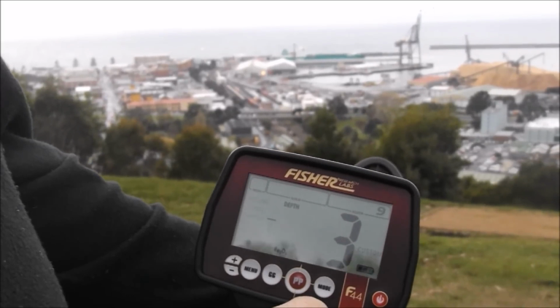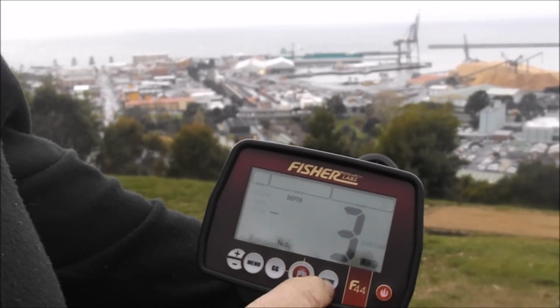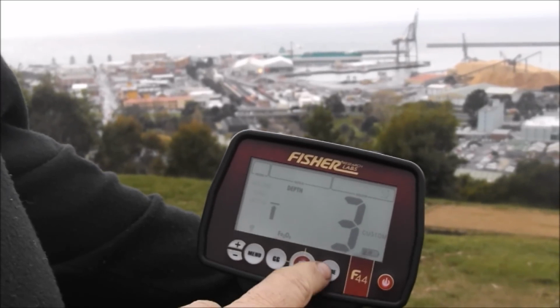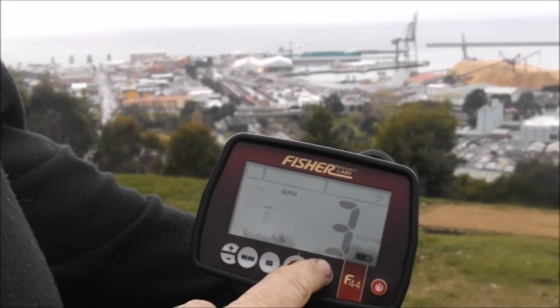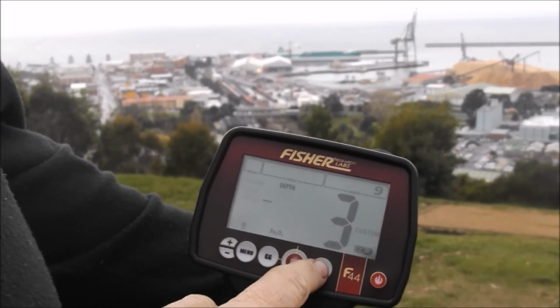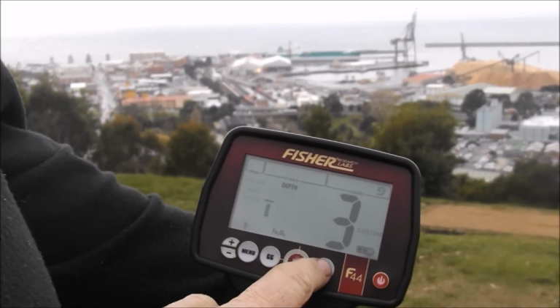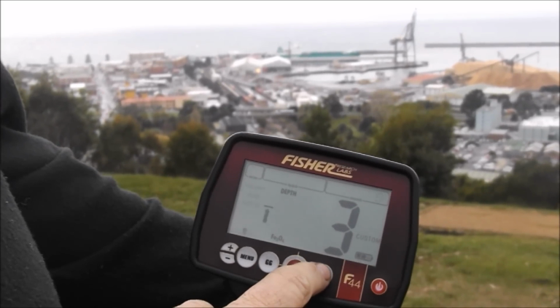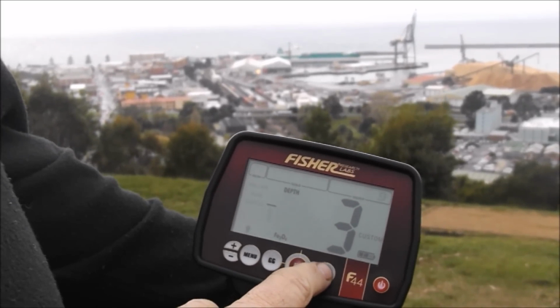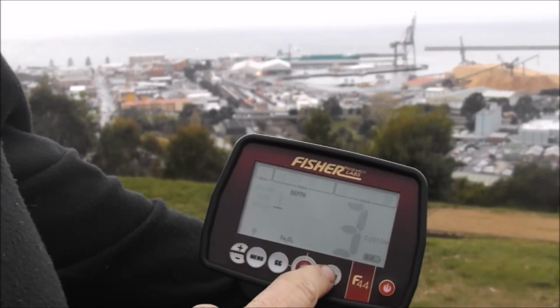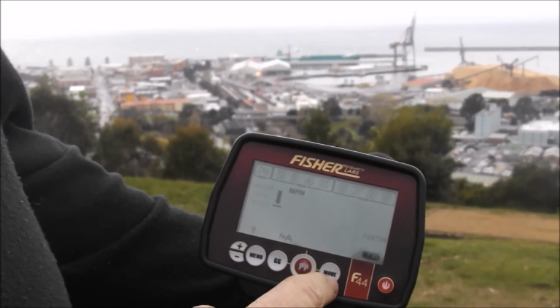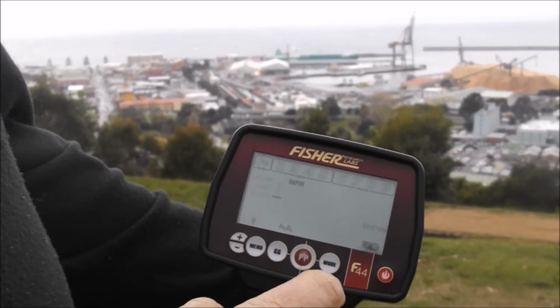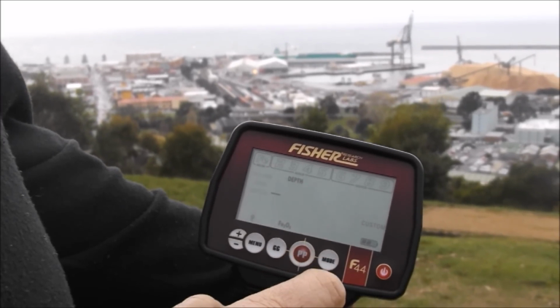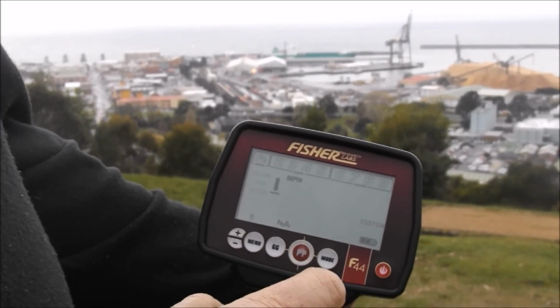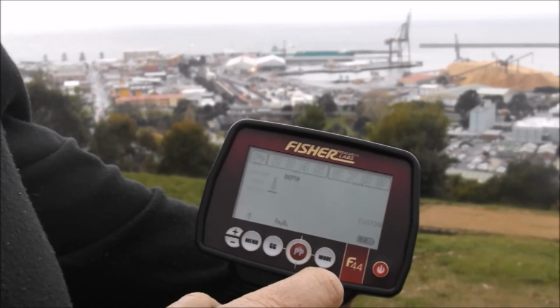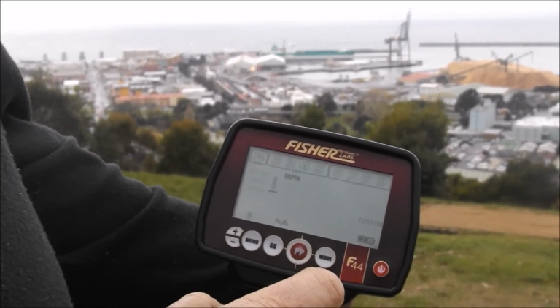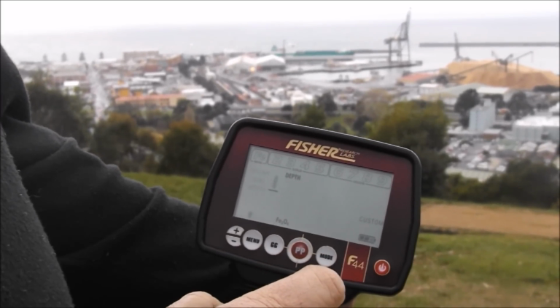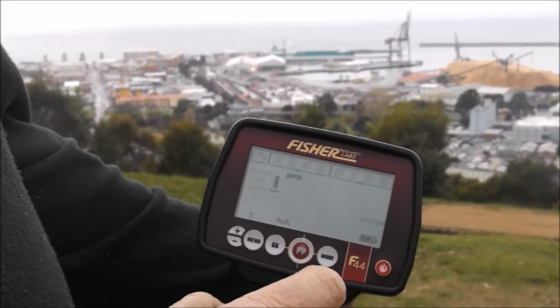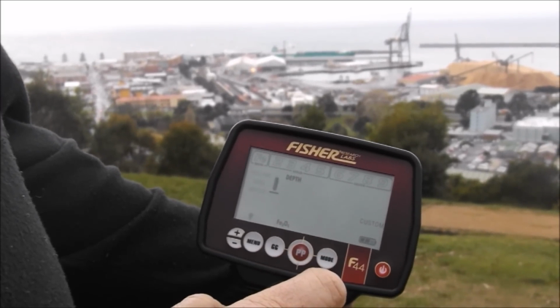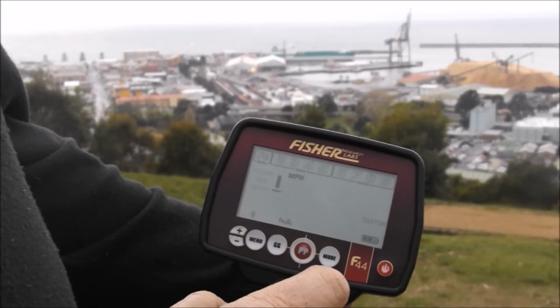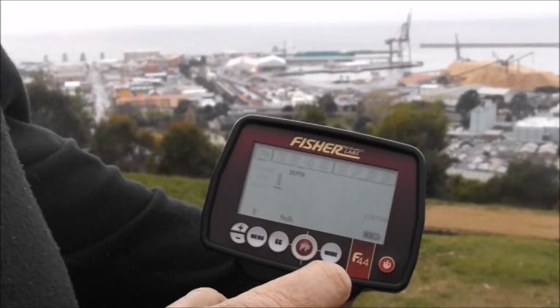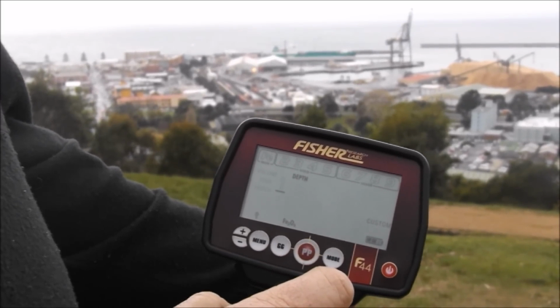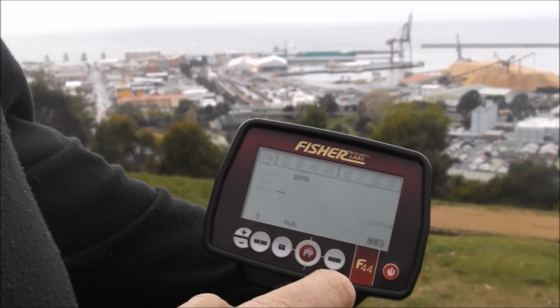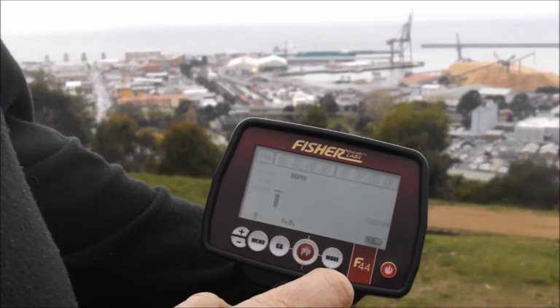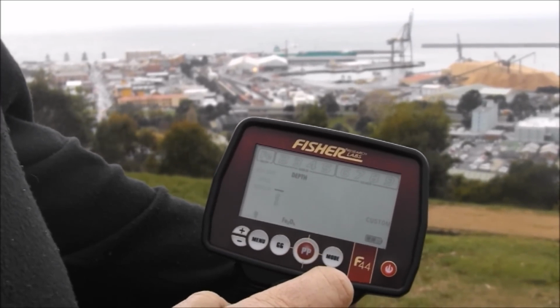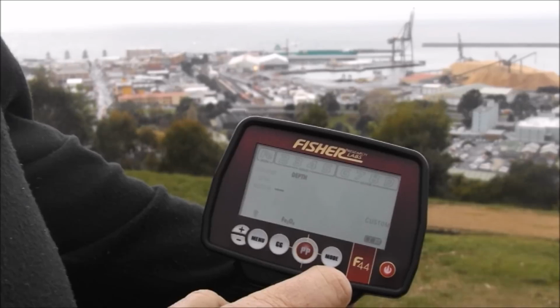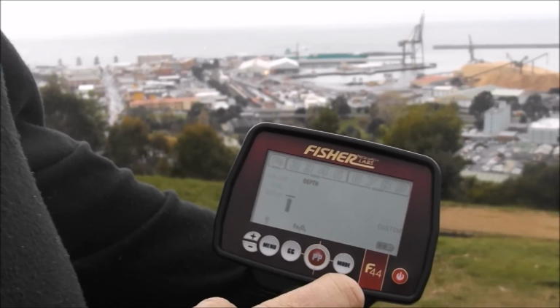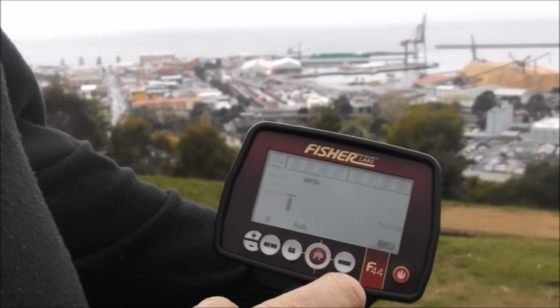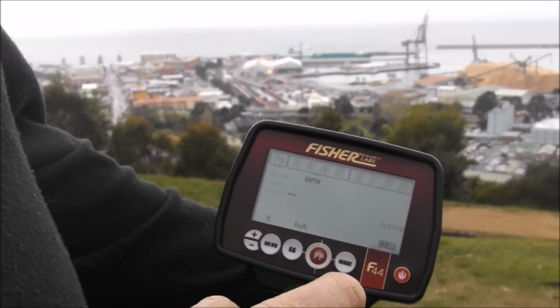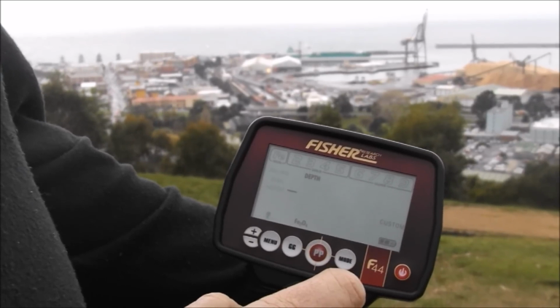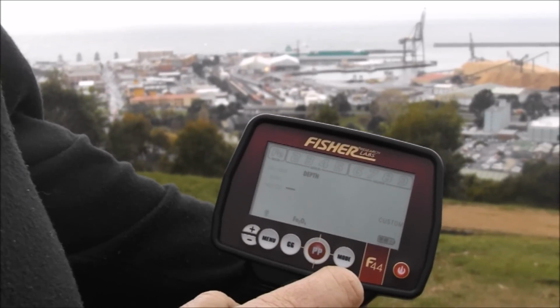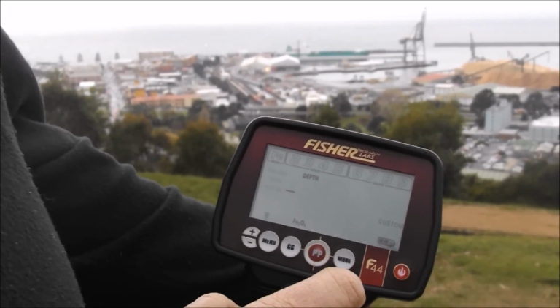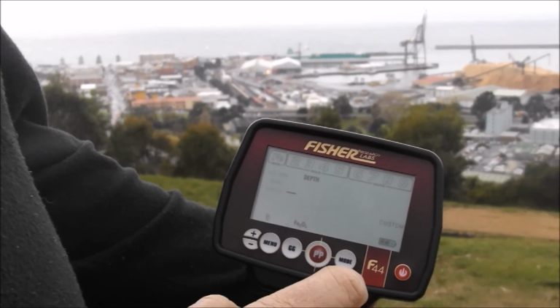When you're finished, press mode, and that's it — that's how you set the volume tones.